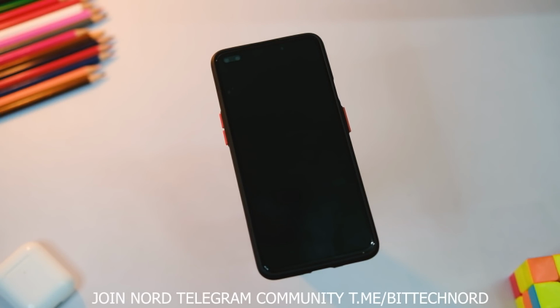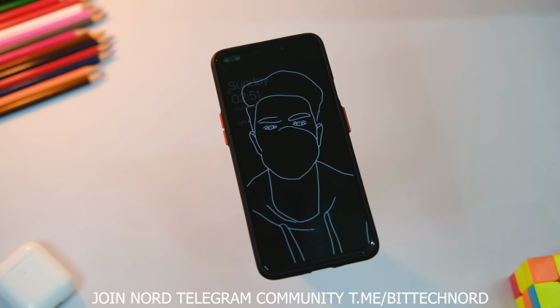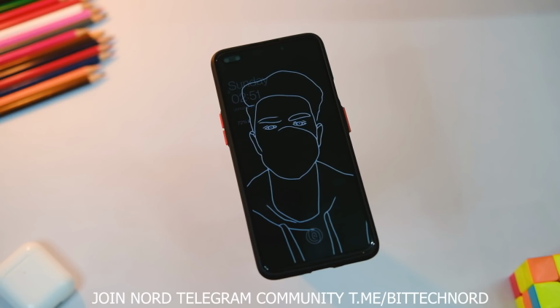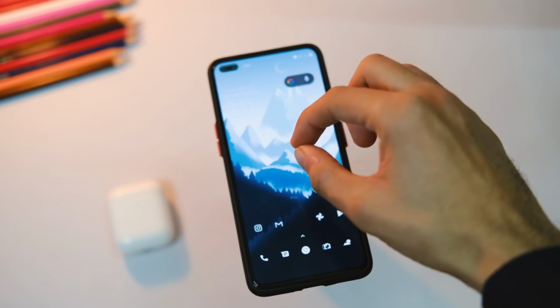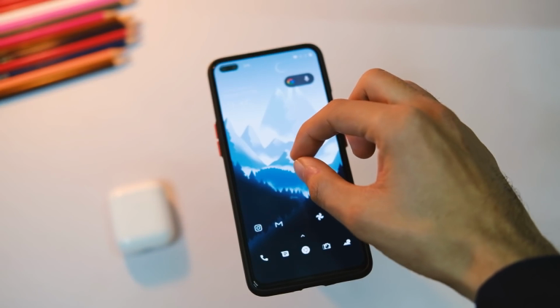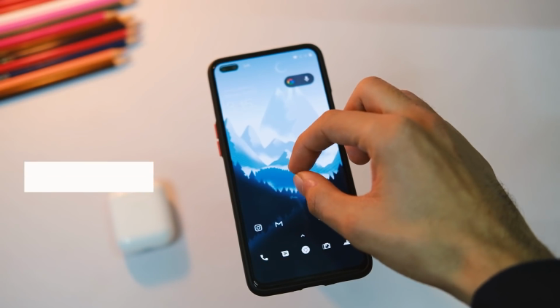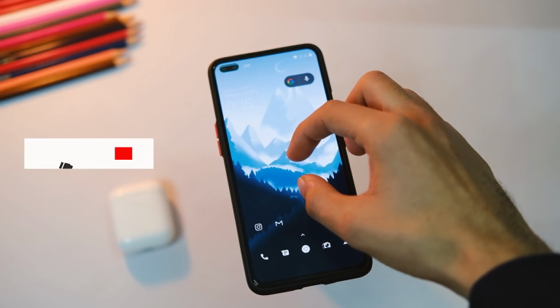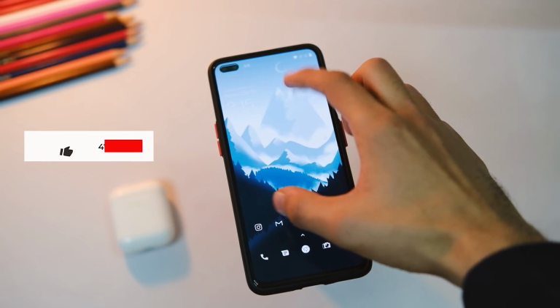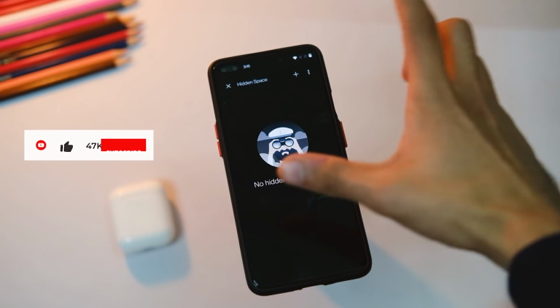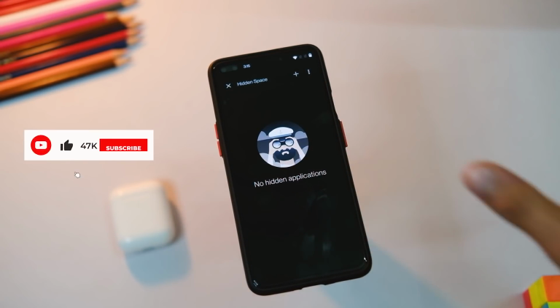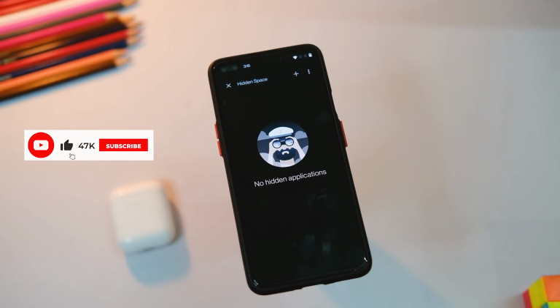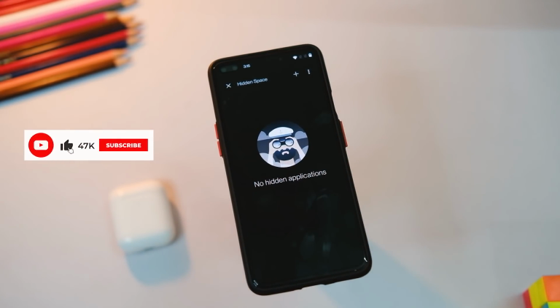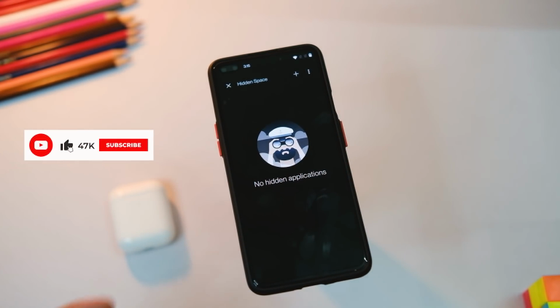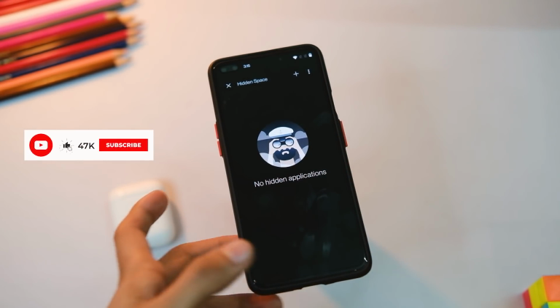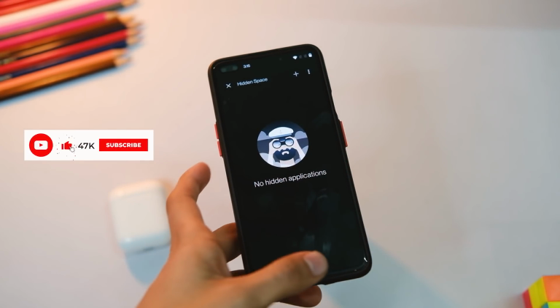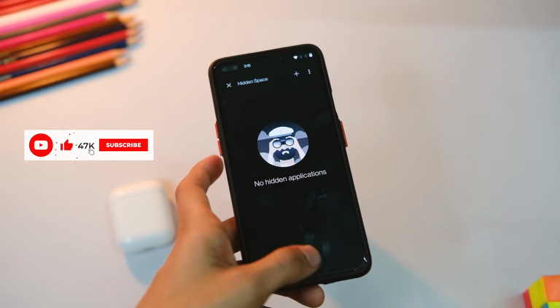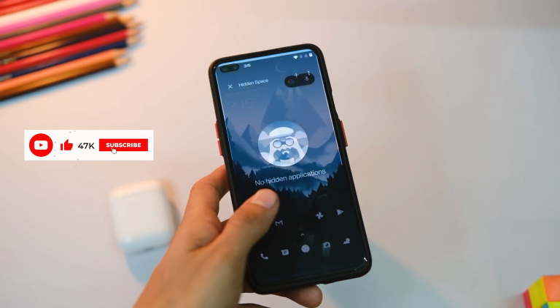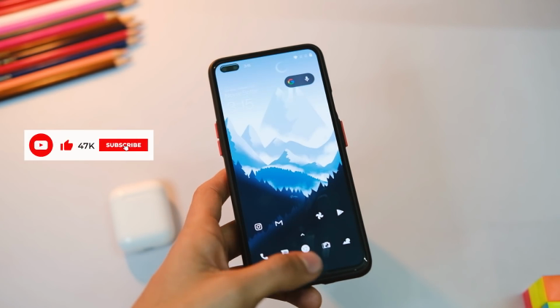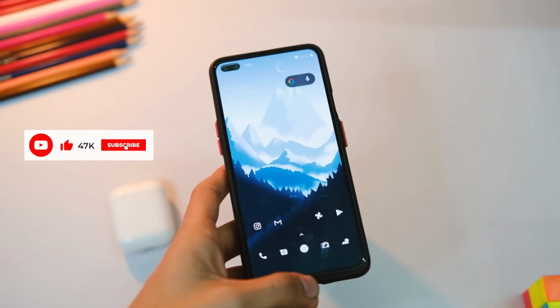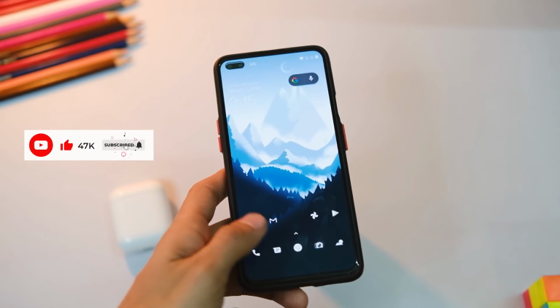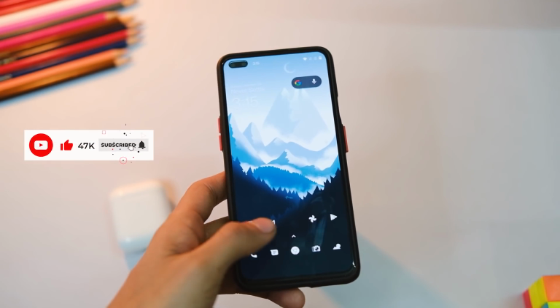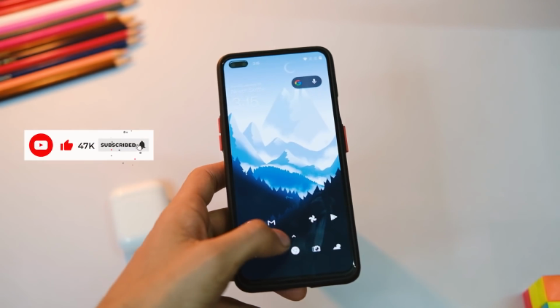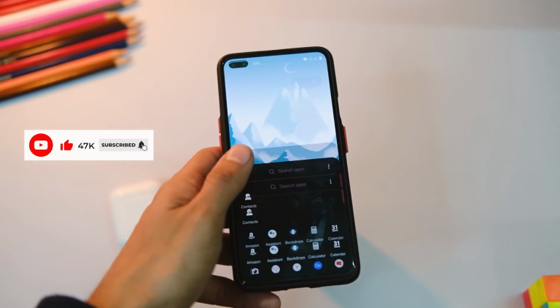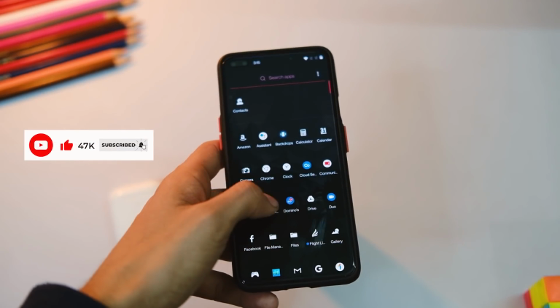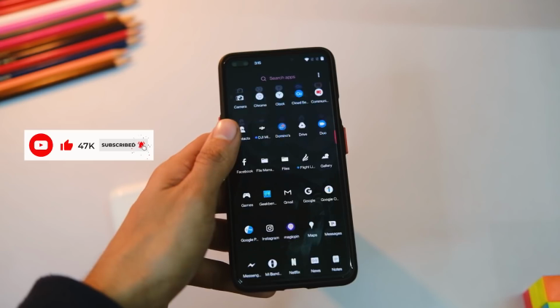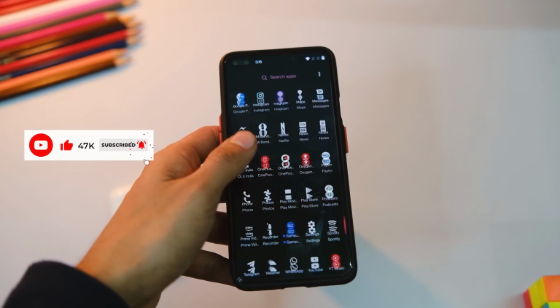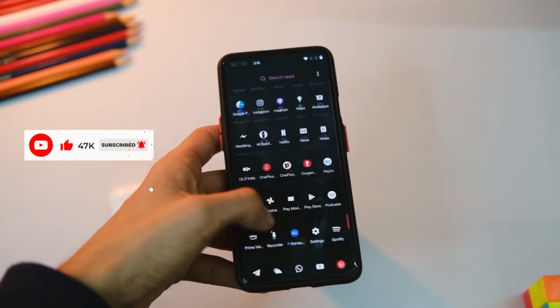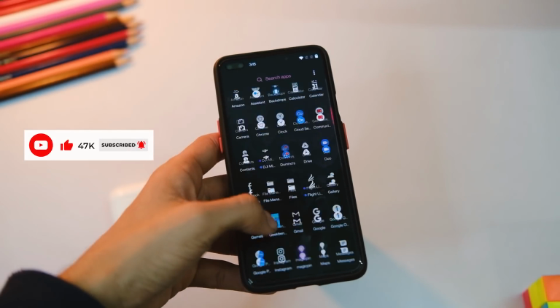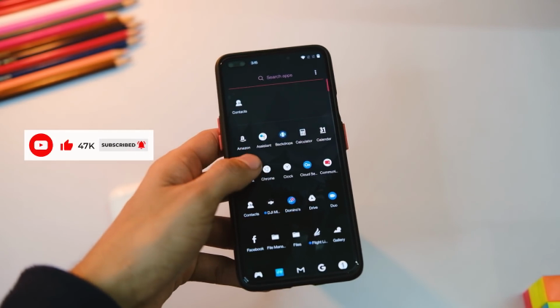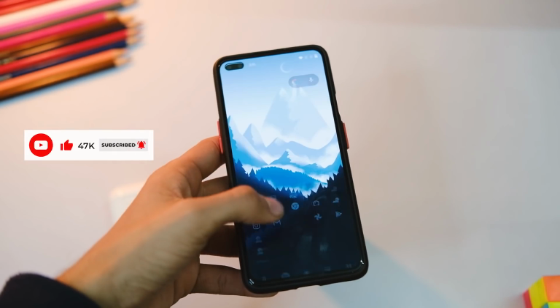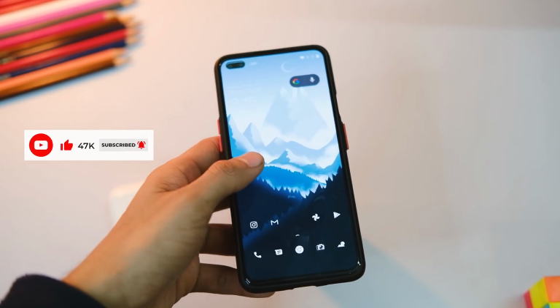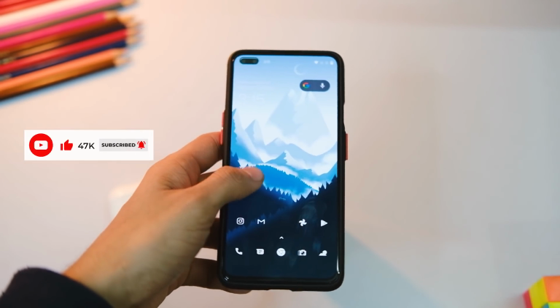After that, there are some minor UI fixes in the calculator app and the icons on the lock screen, so it looks a bit more refined.